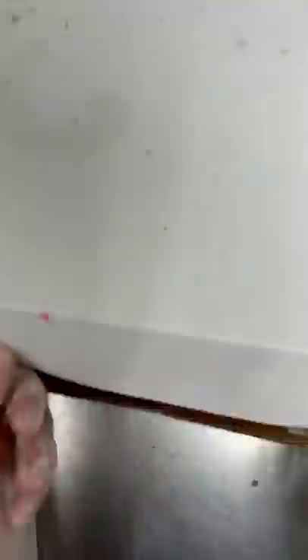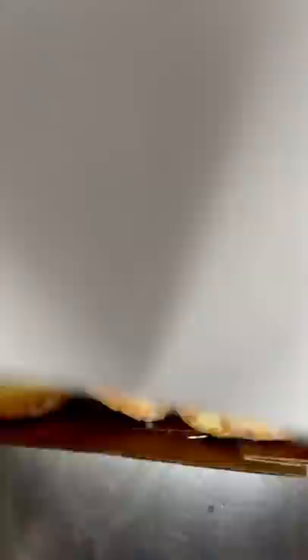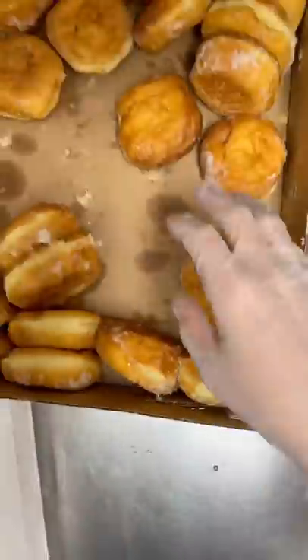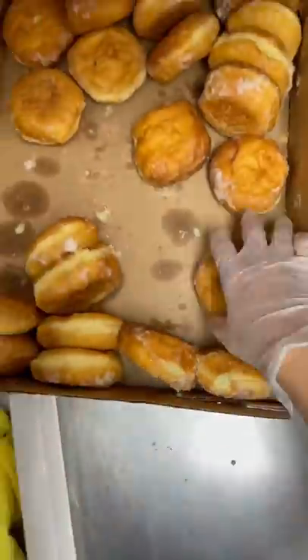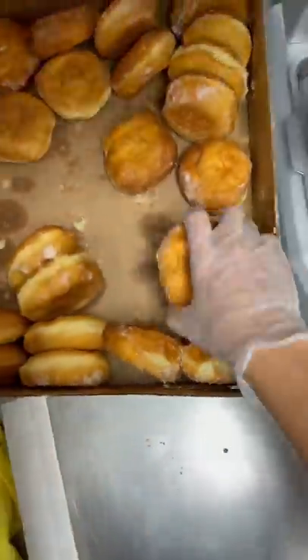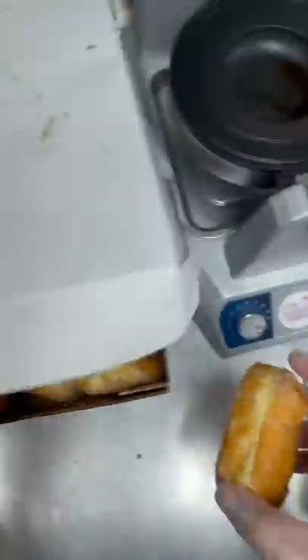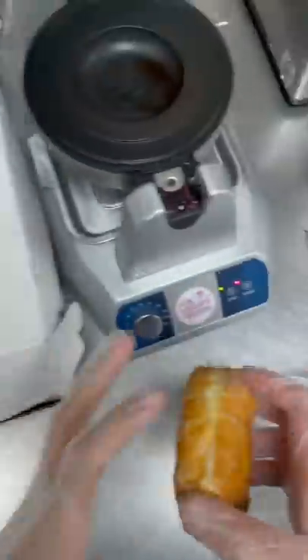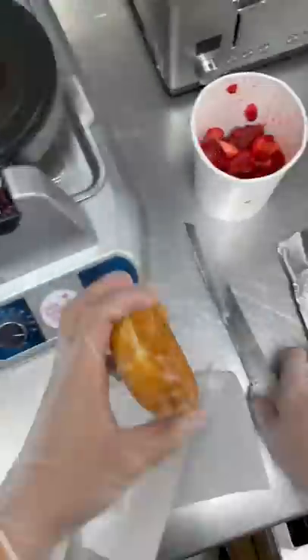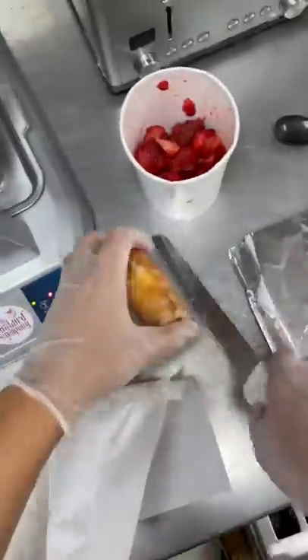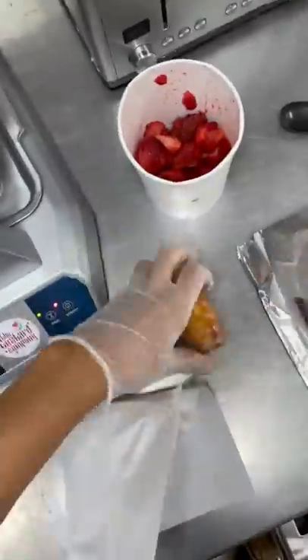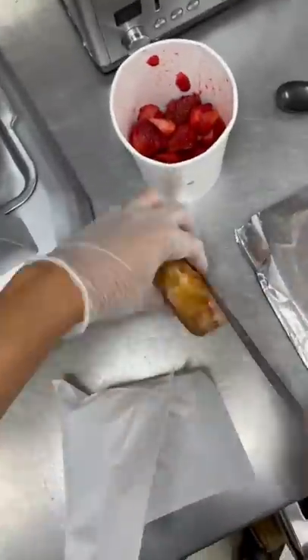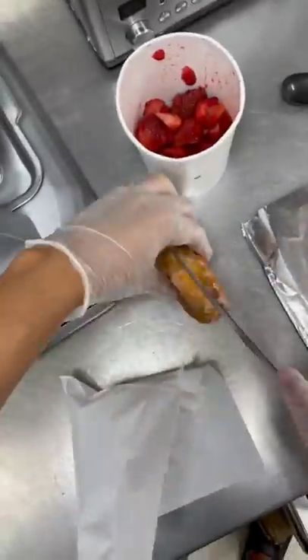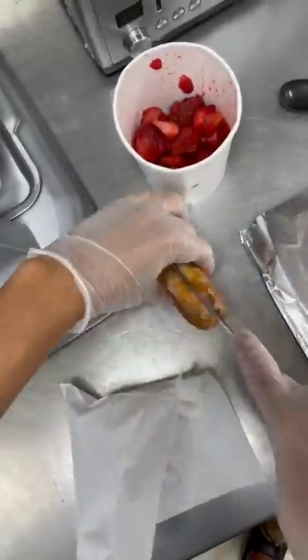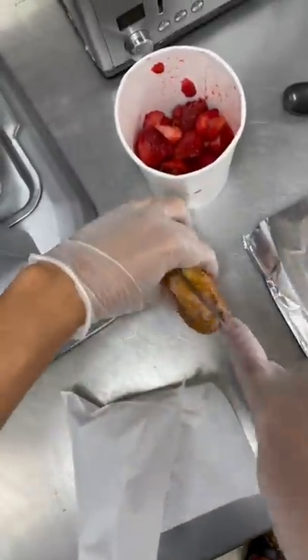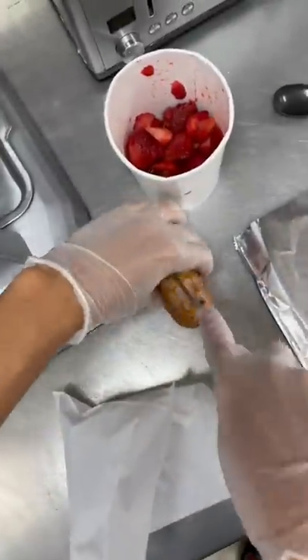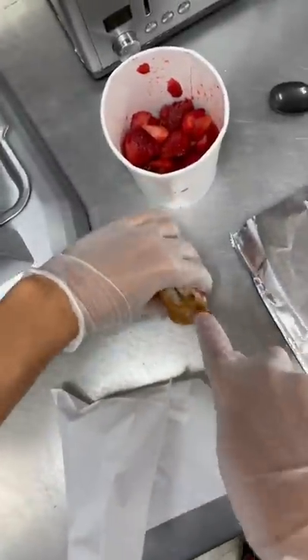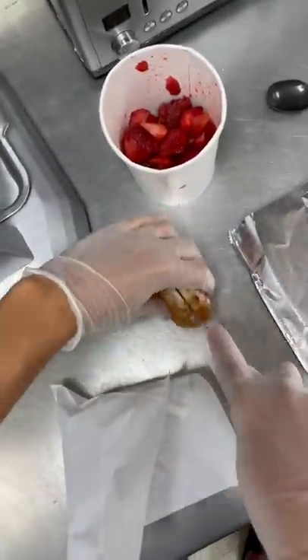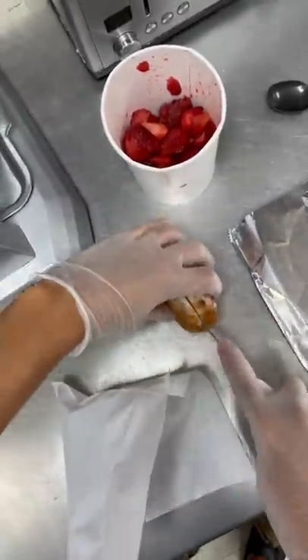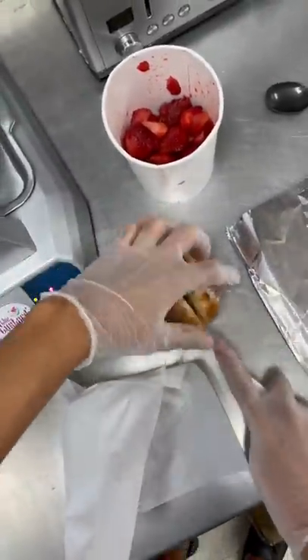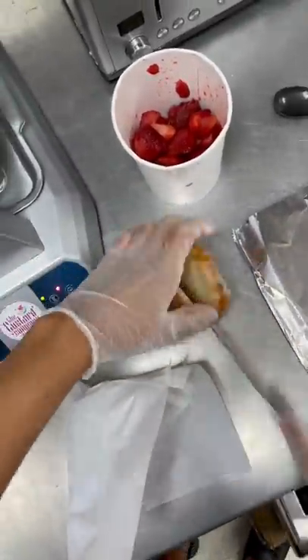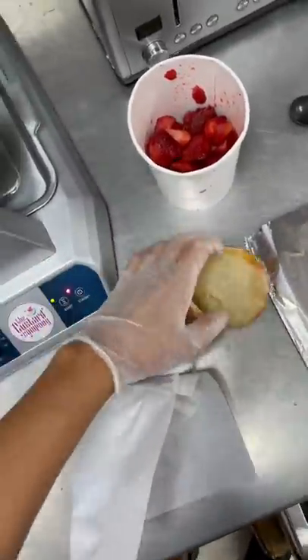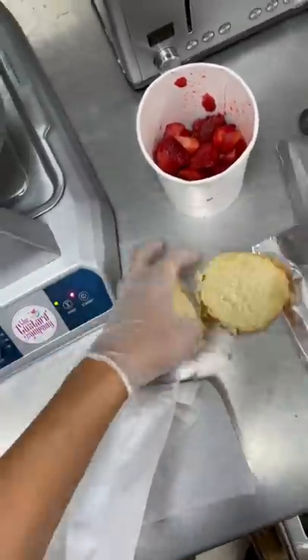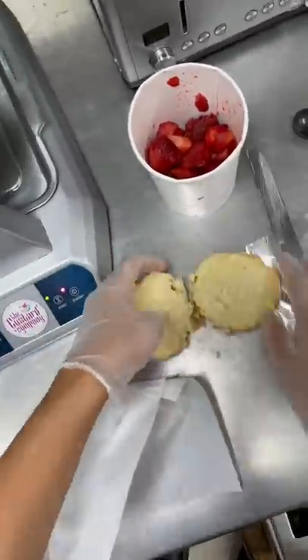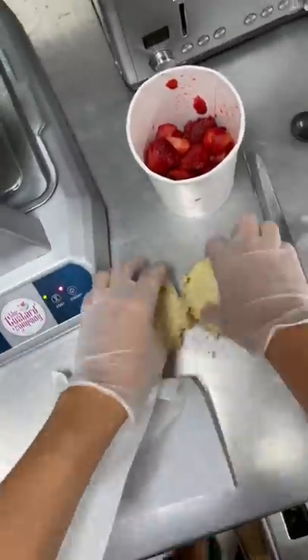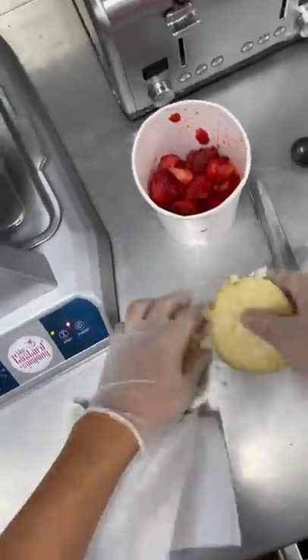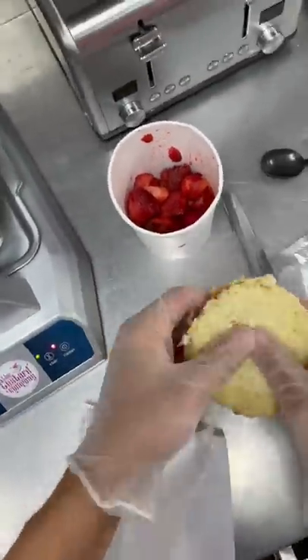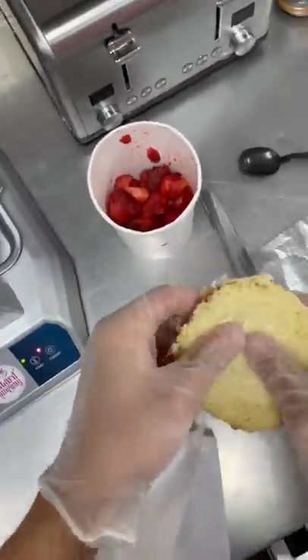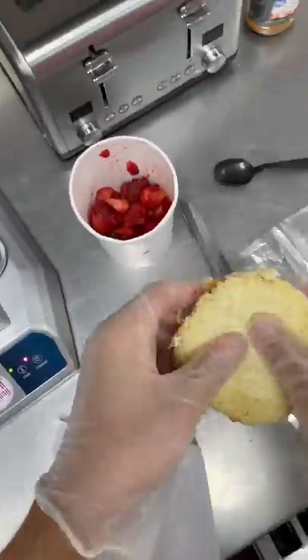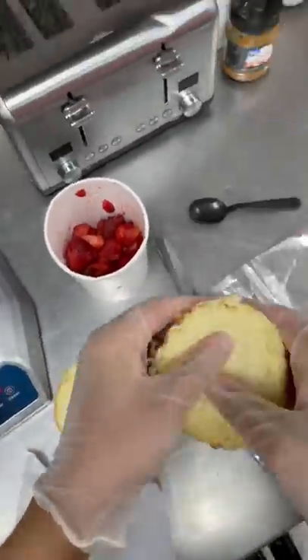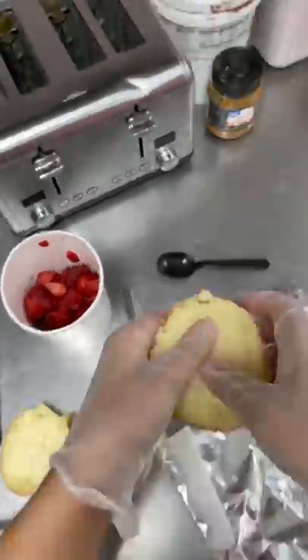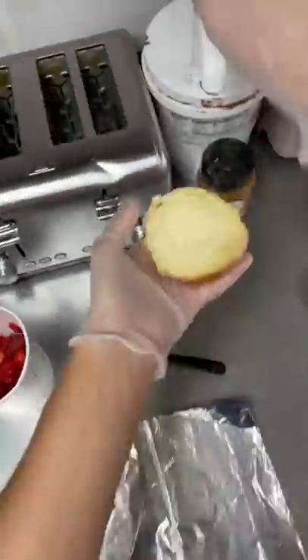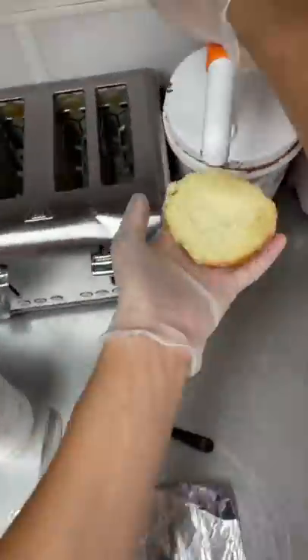I don't think you can finish one of these. These are sweet buns and they're called that for a reason — they have tons and tons of sugar.